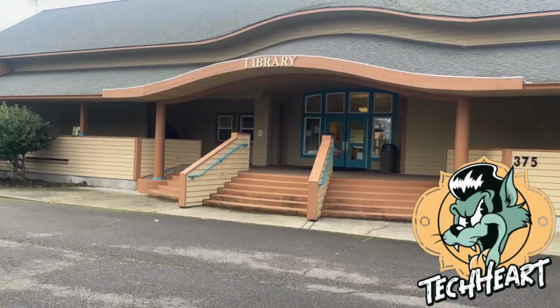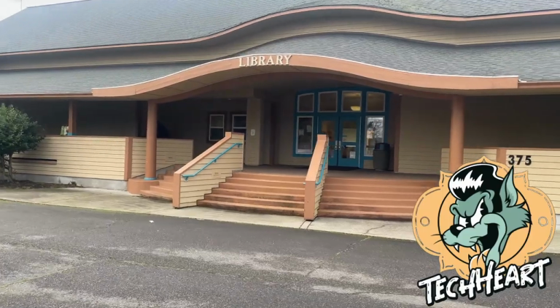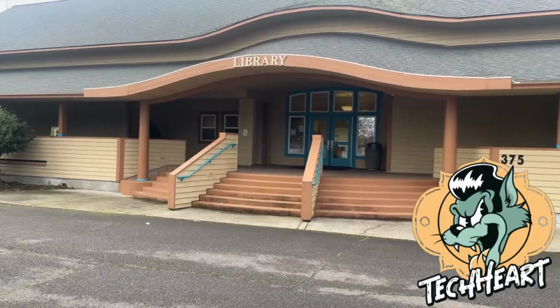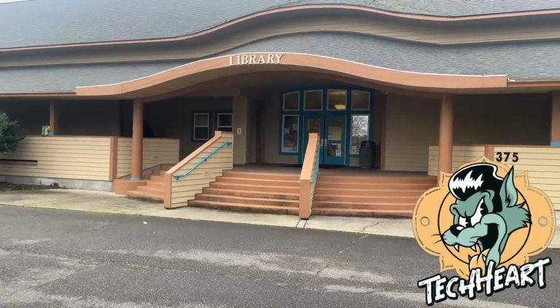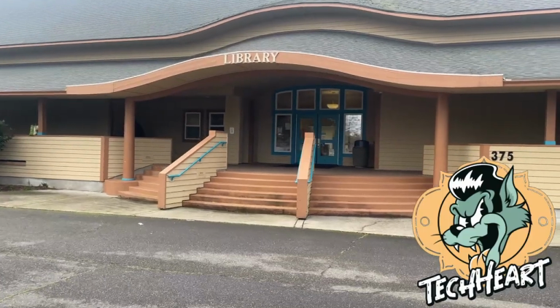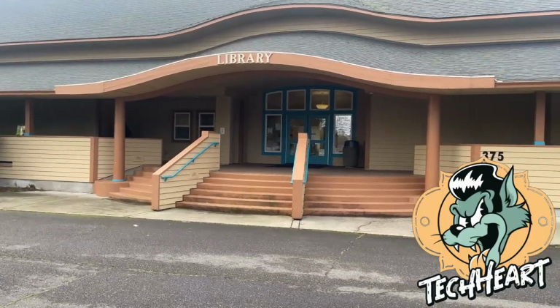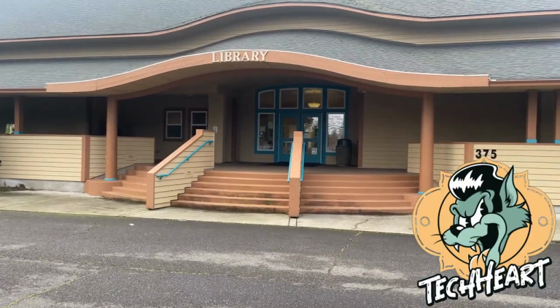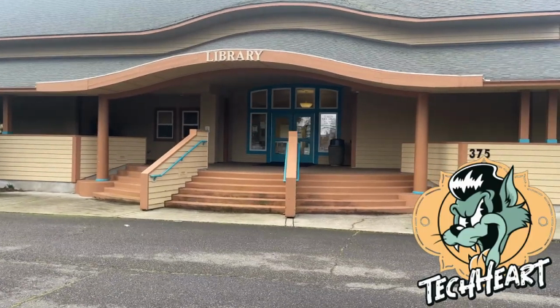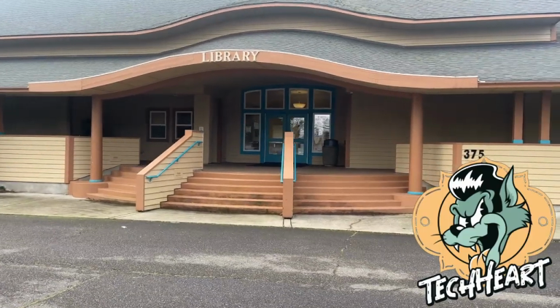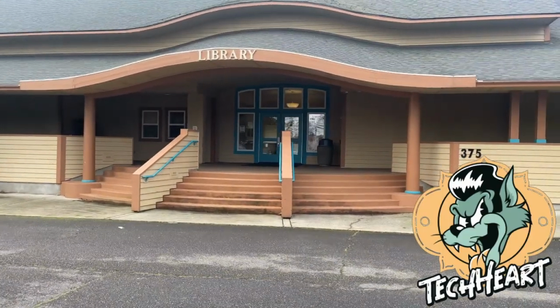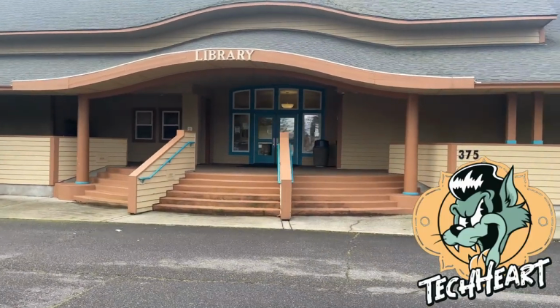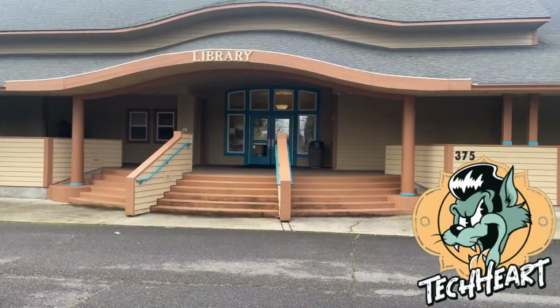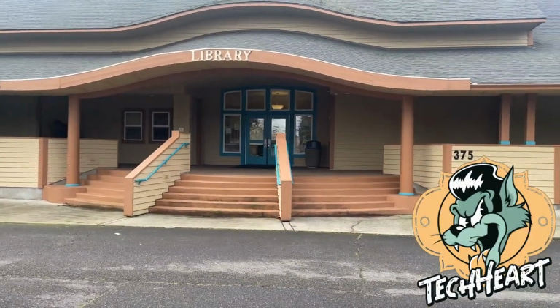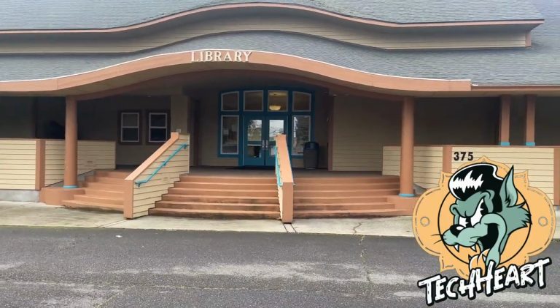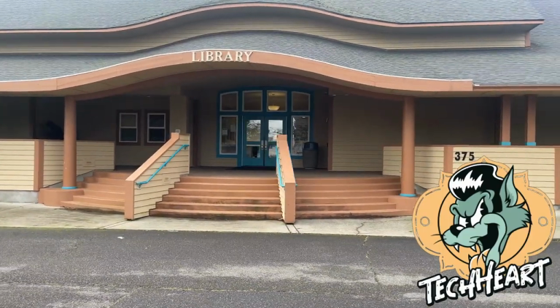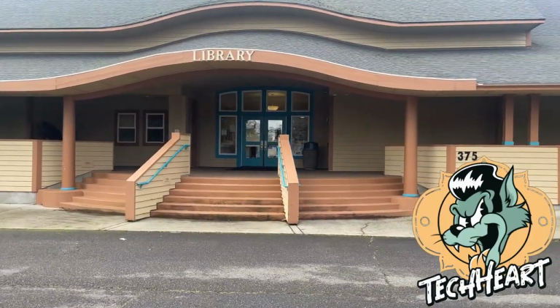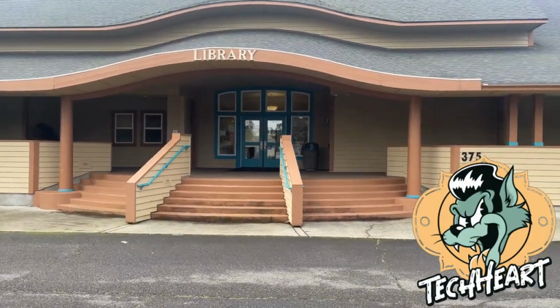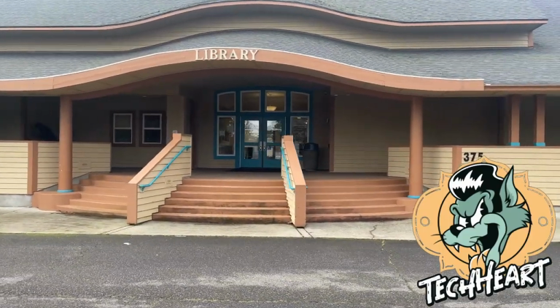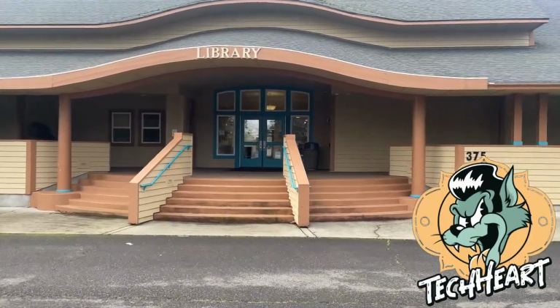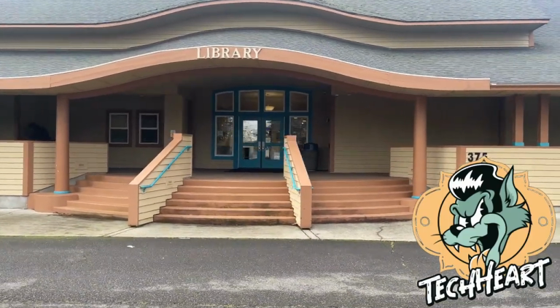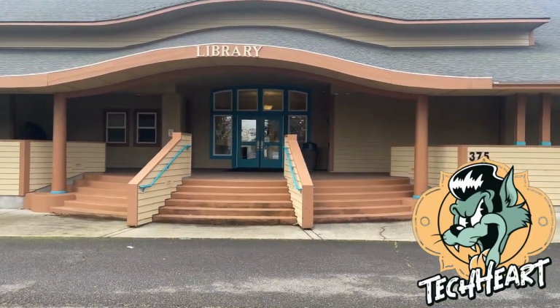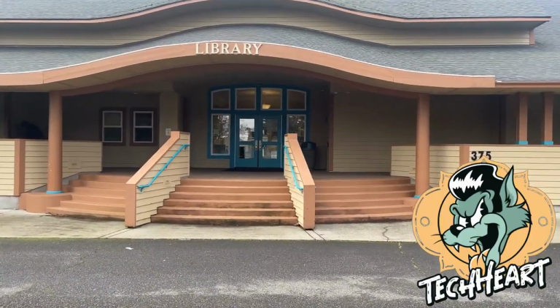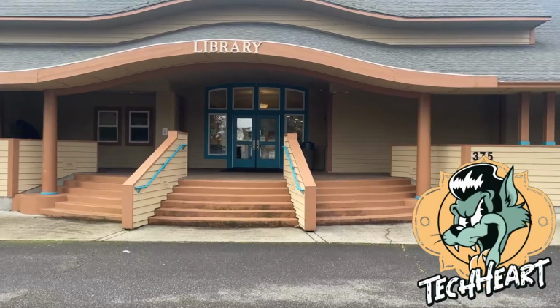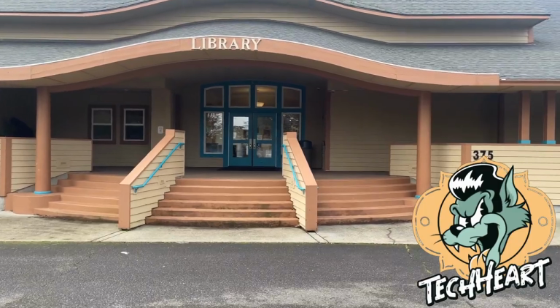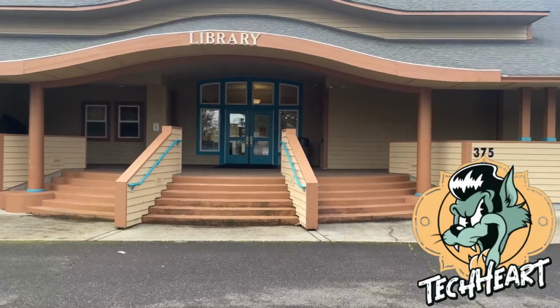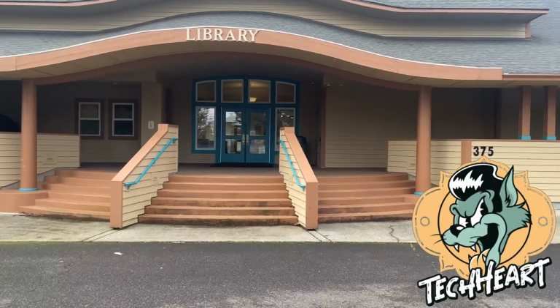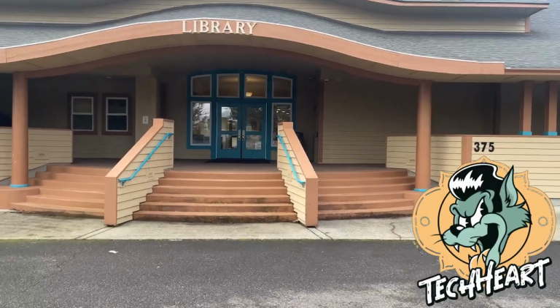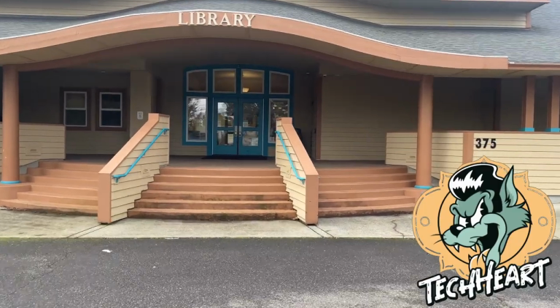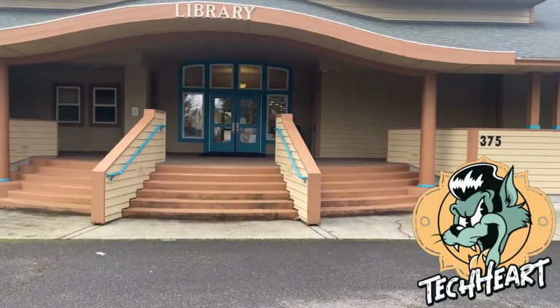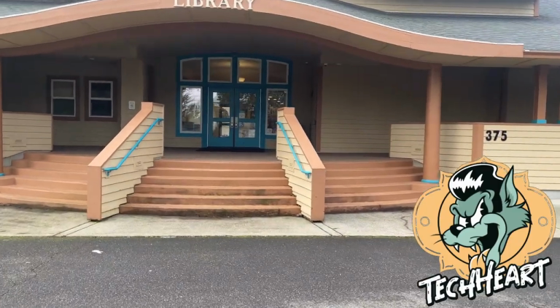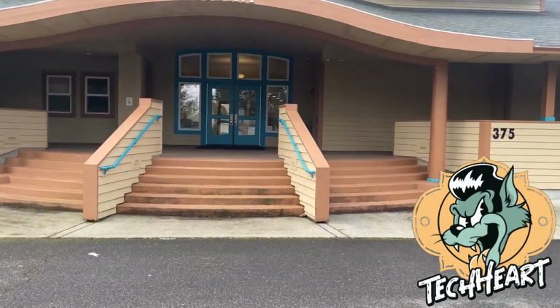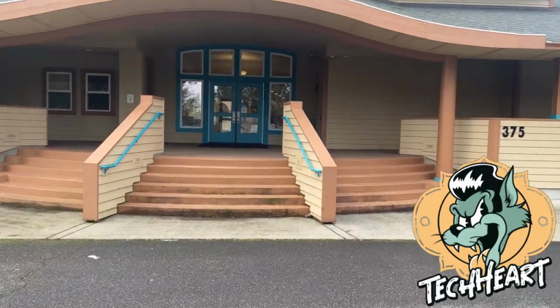It's not the same place where I used to come and get my Calvin and Hobbes comics — although you still probably could. Let's go inside.